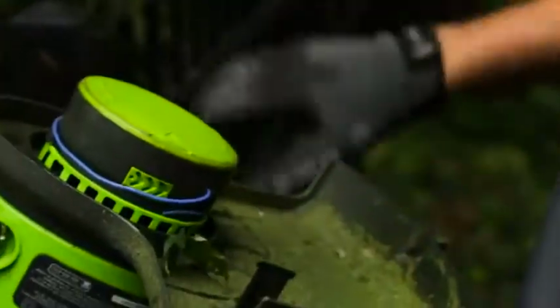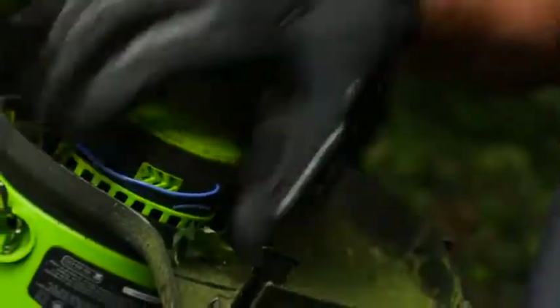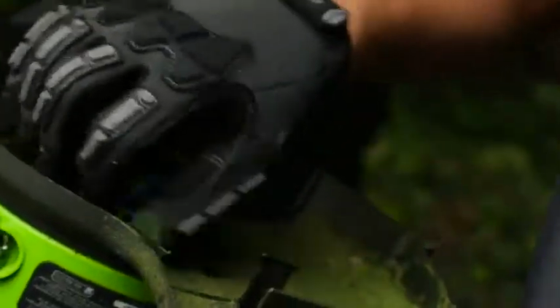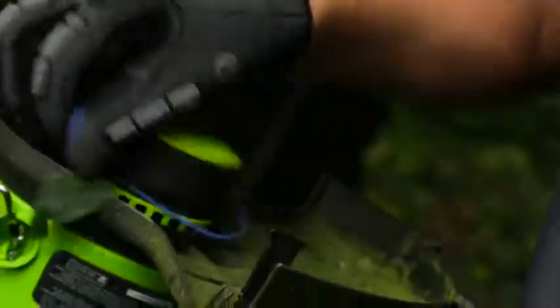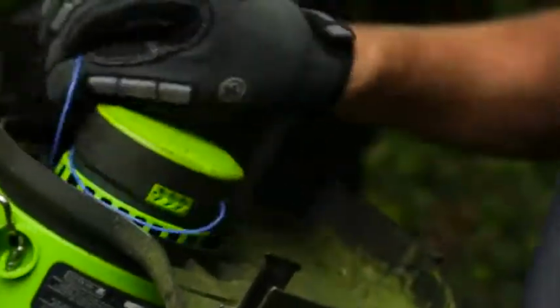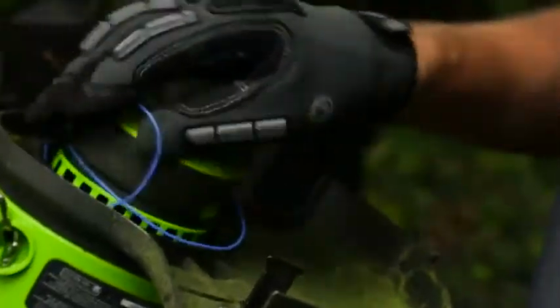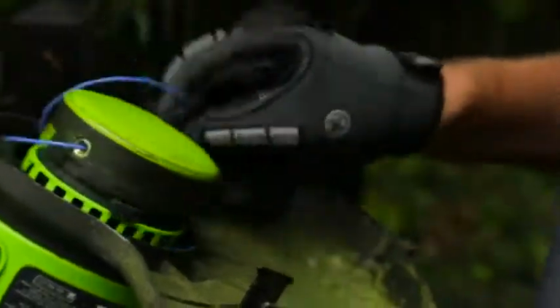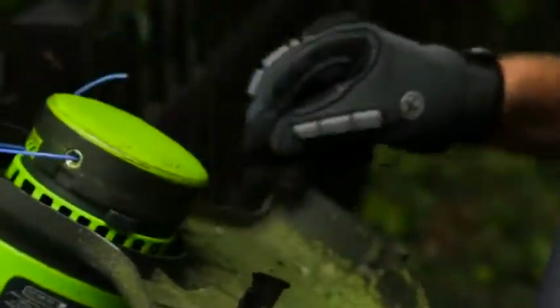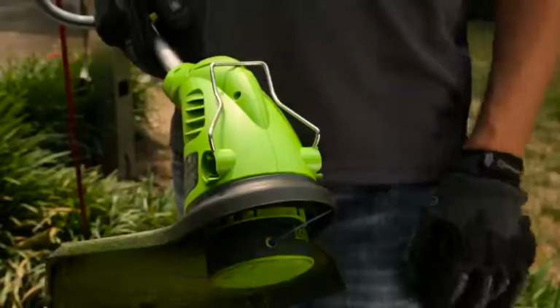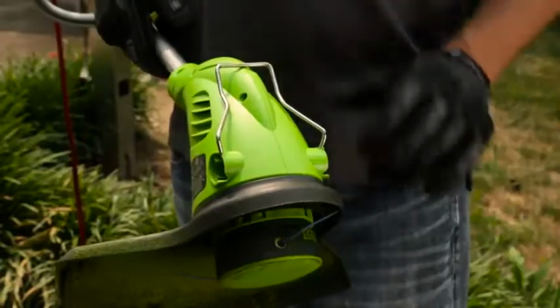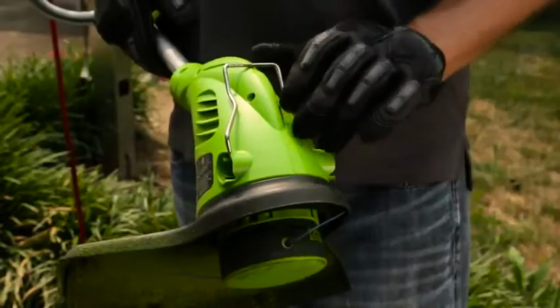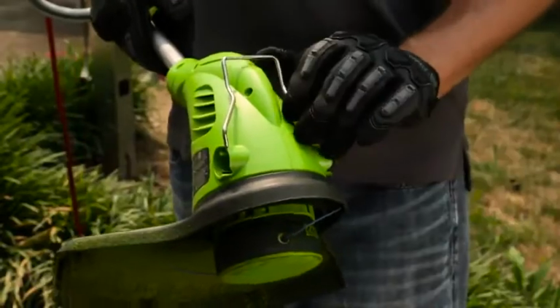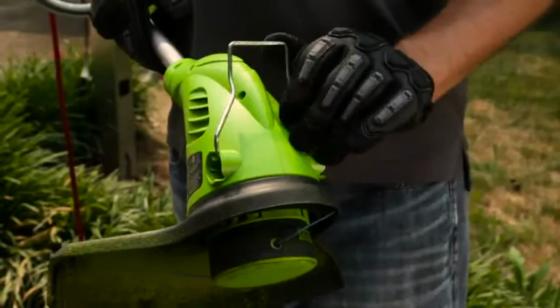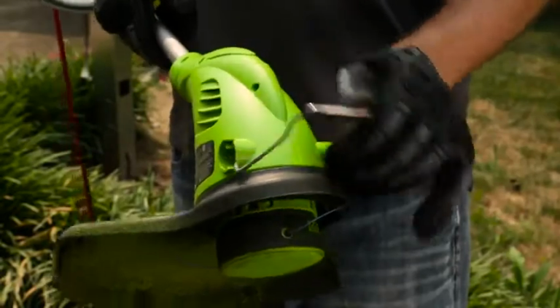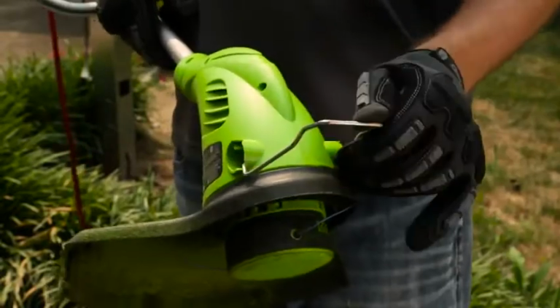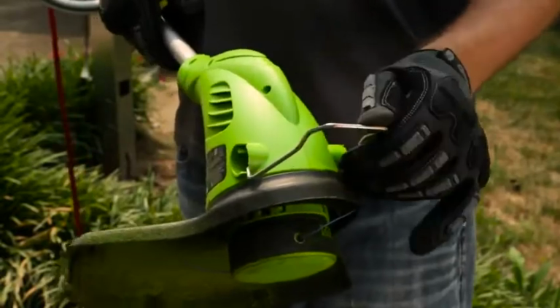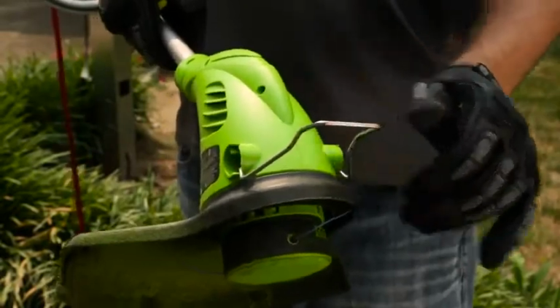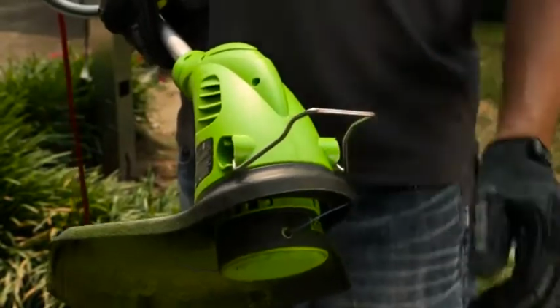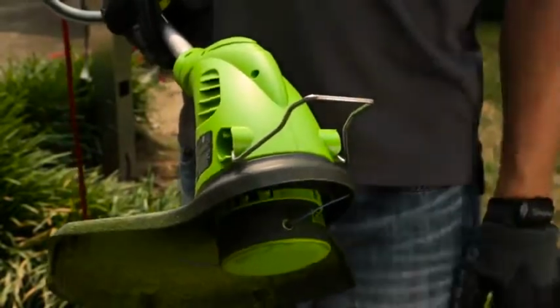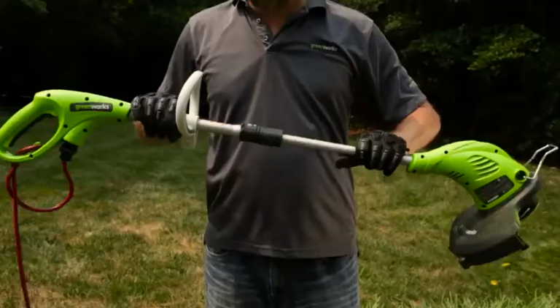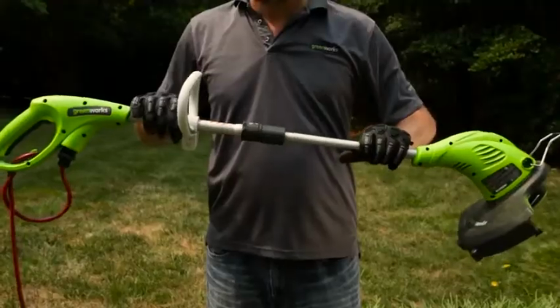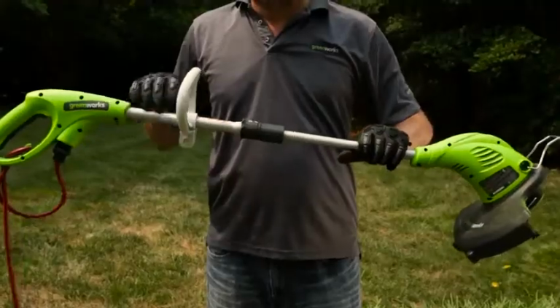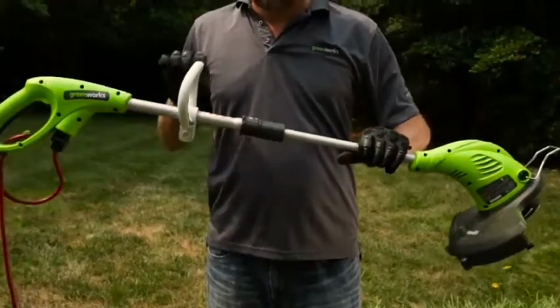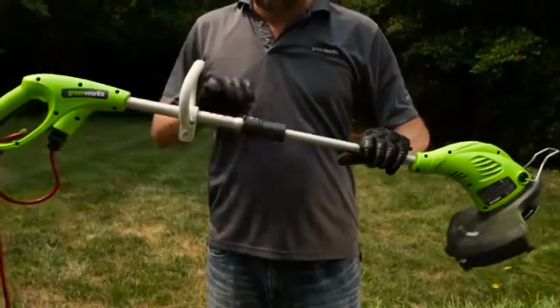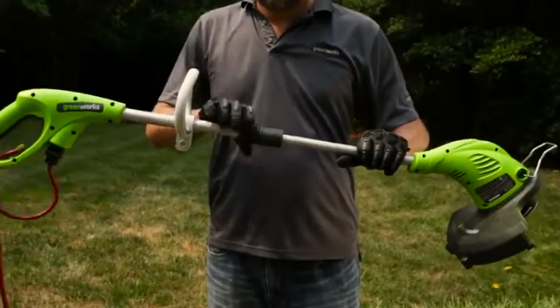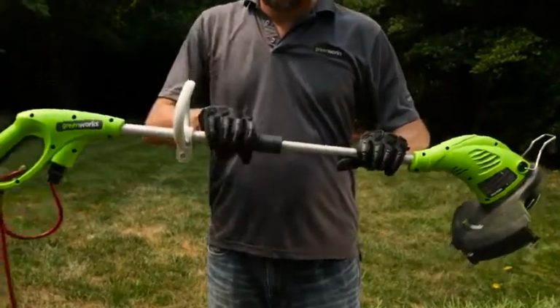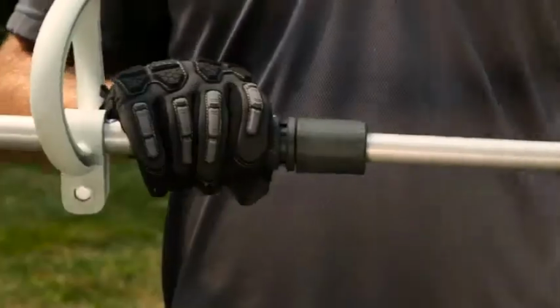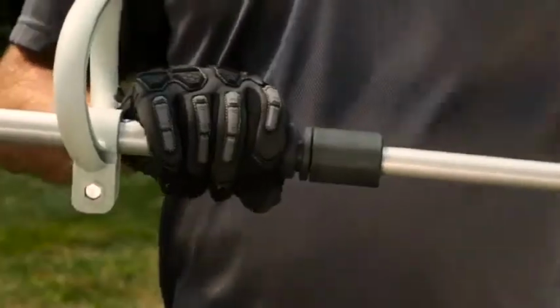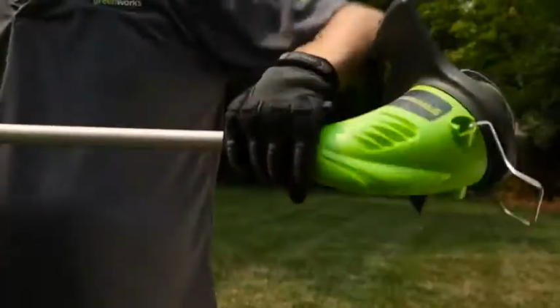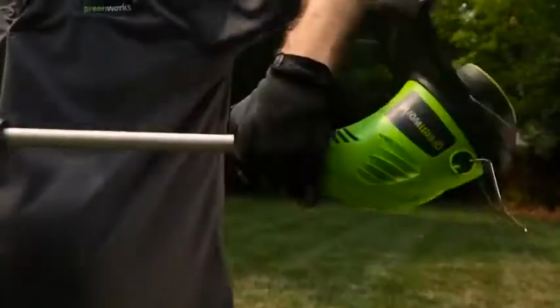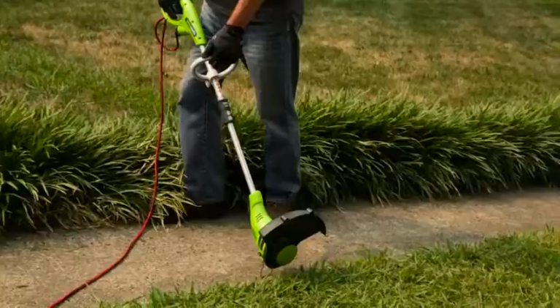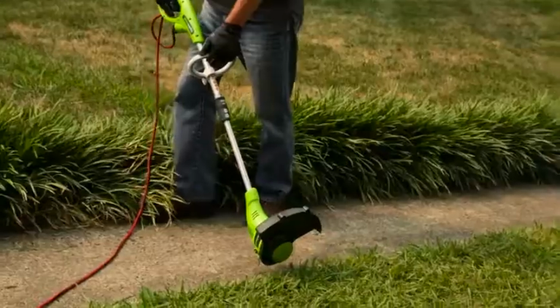For easy and proper edging, lower the flower guard into the down position. Rotate the handle and begin cutting.